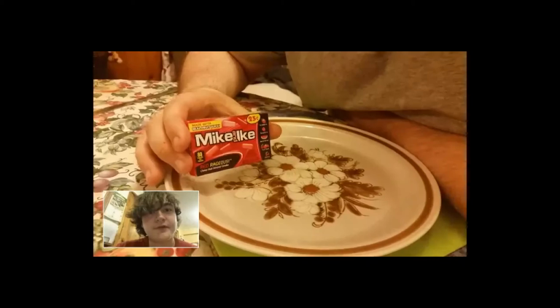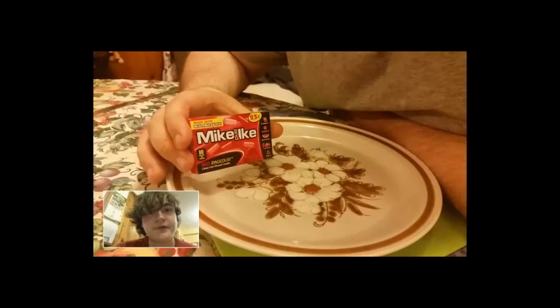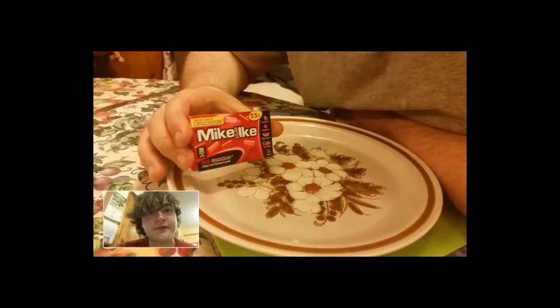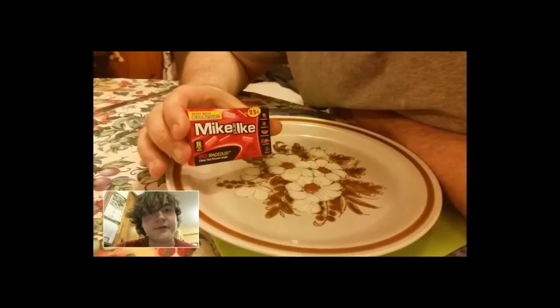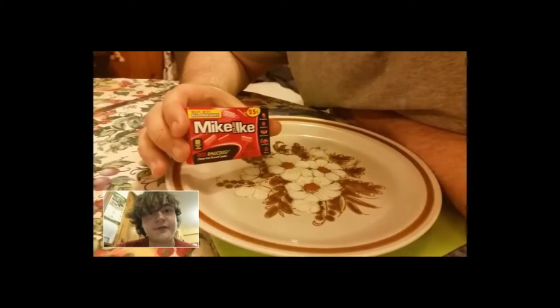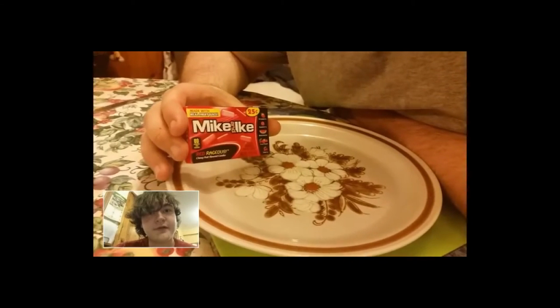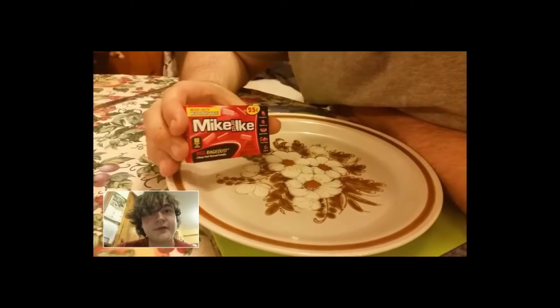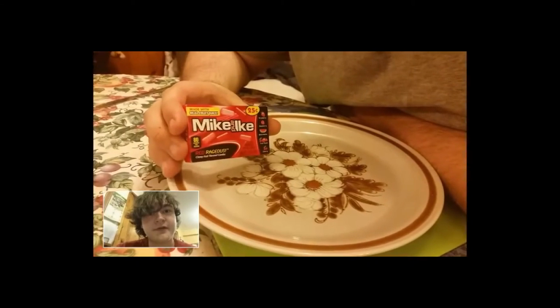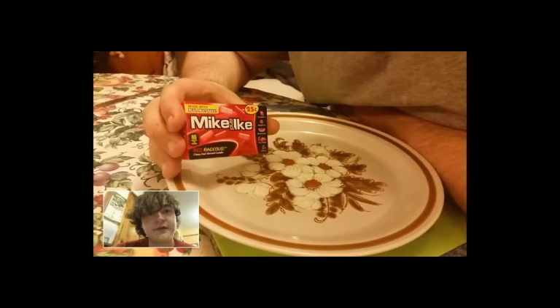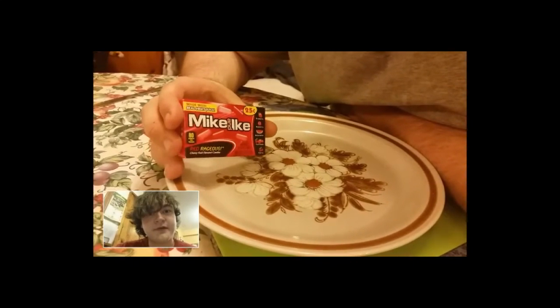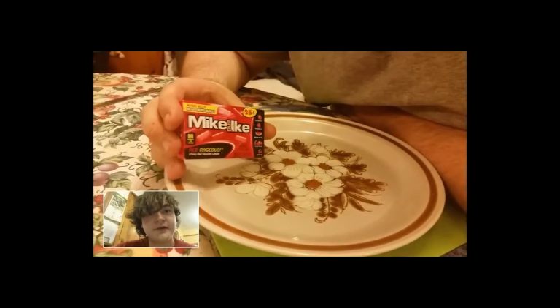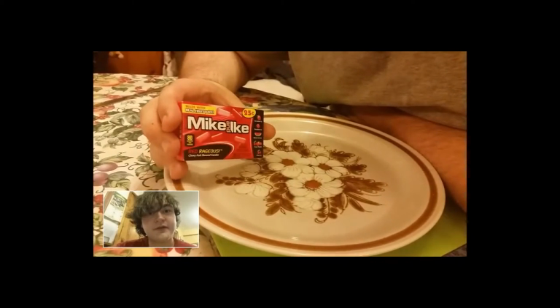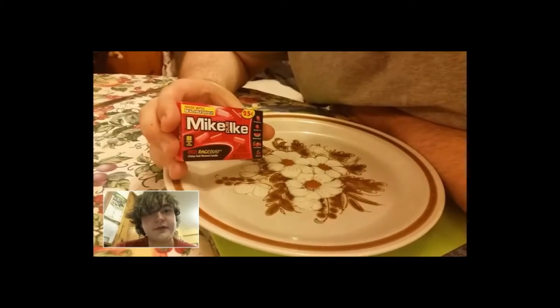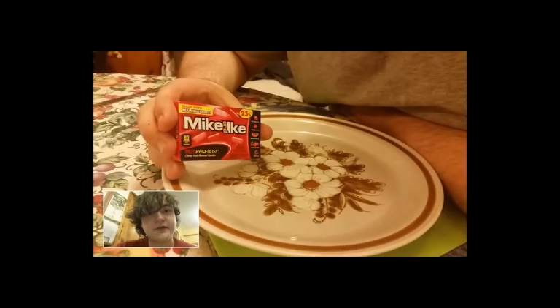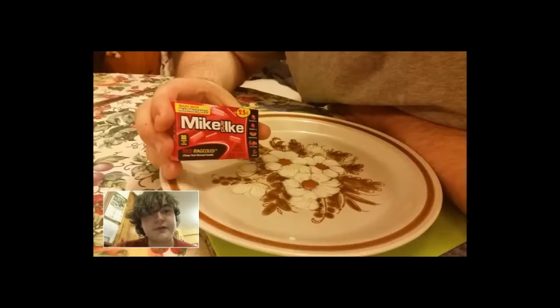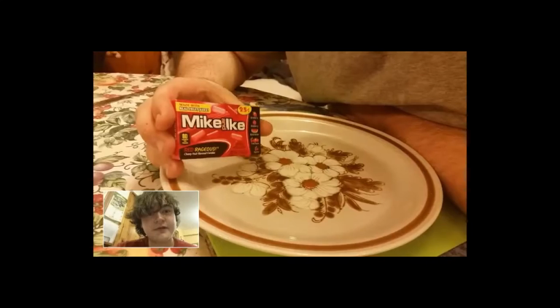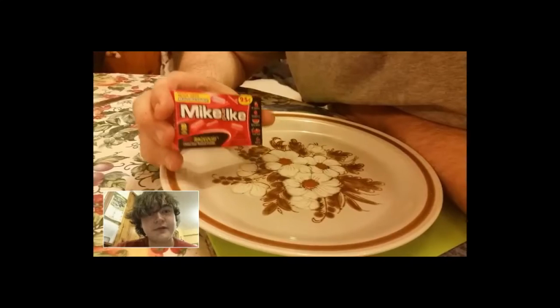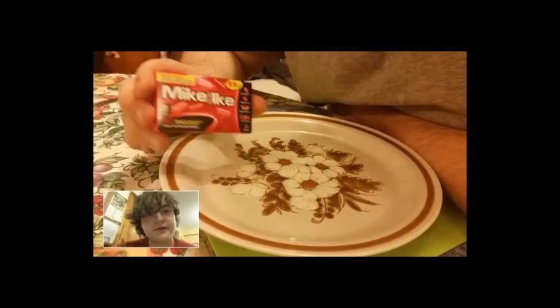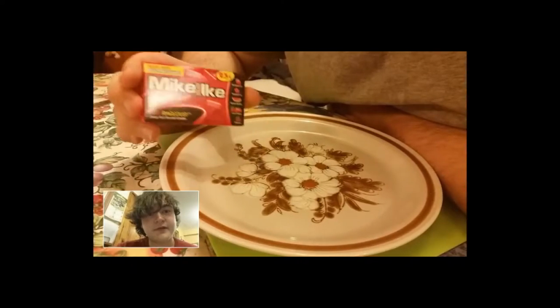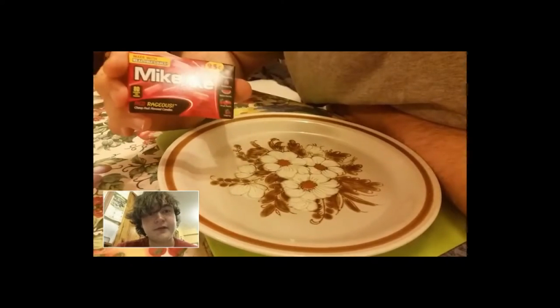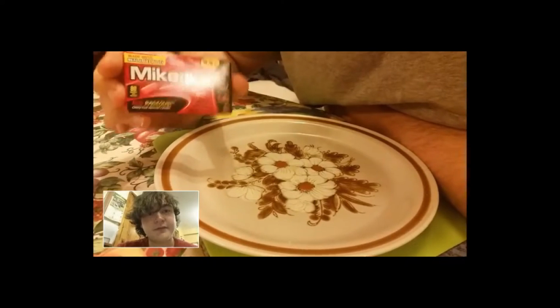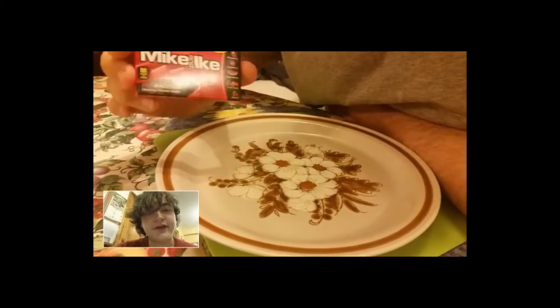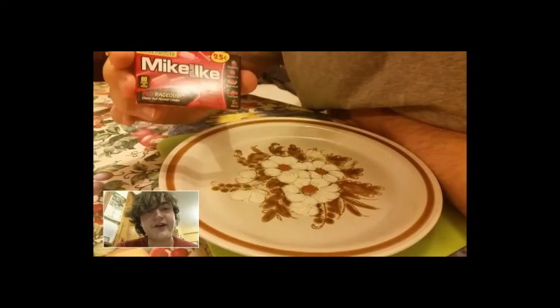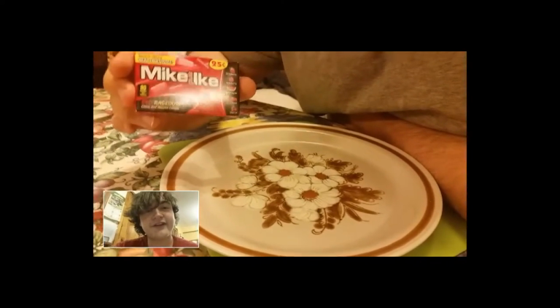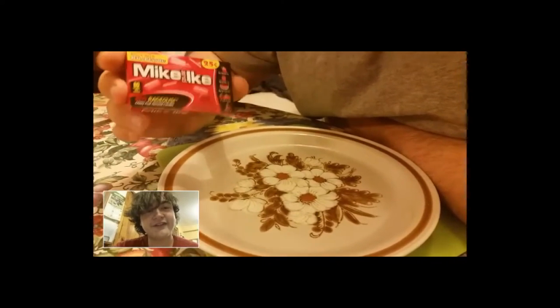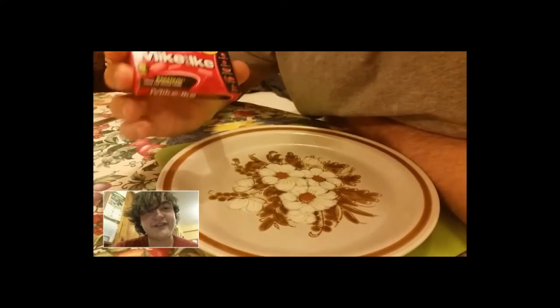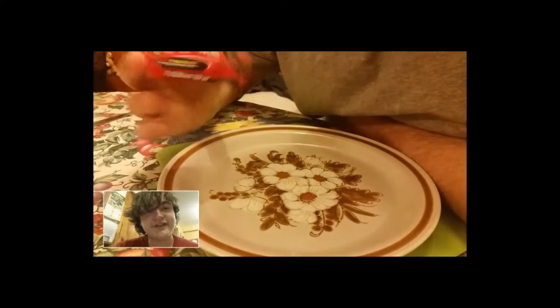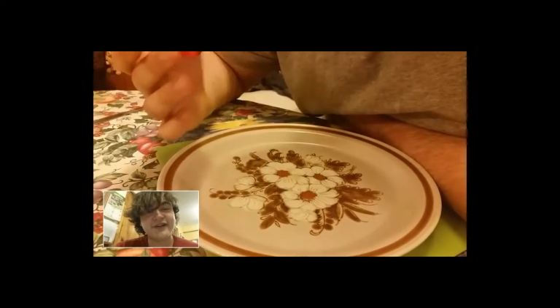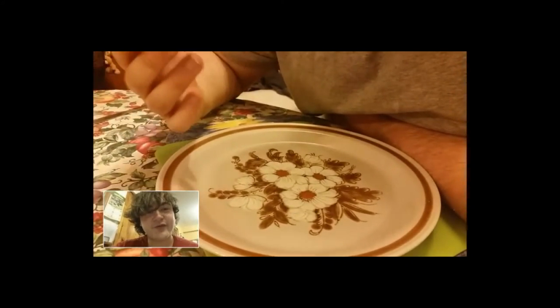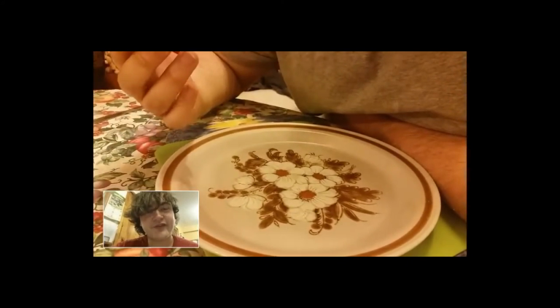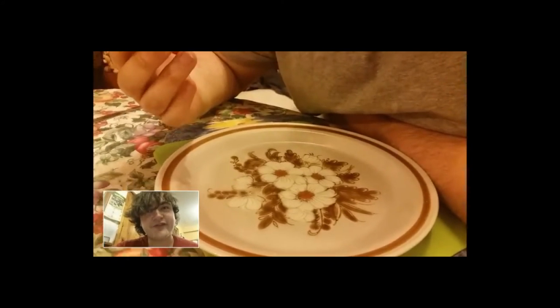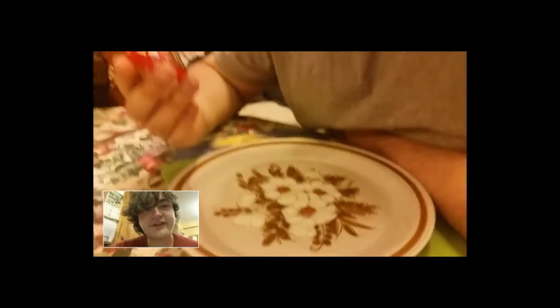Hello YouTube! Today in American Candies I'm doing Mike and Ikes. Mike and Ikes — 25 cents.